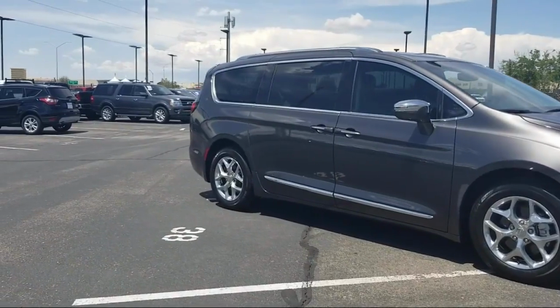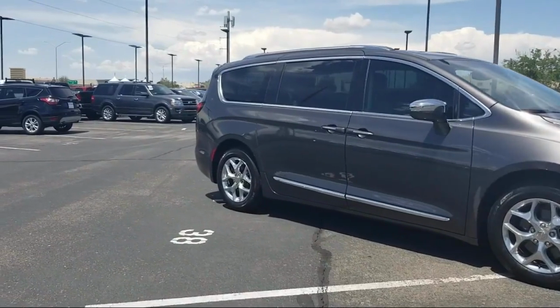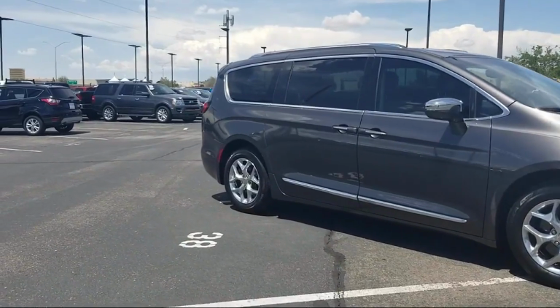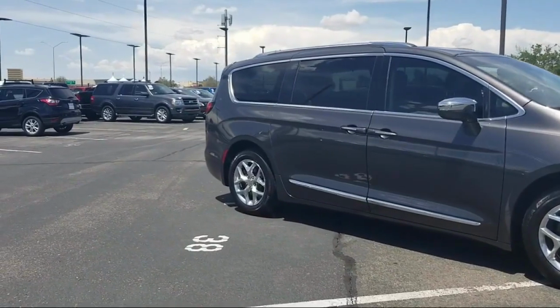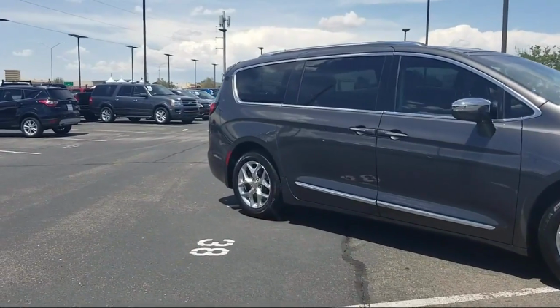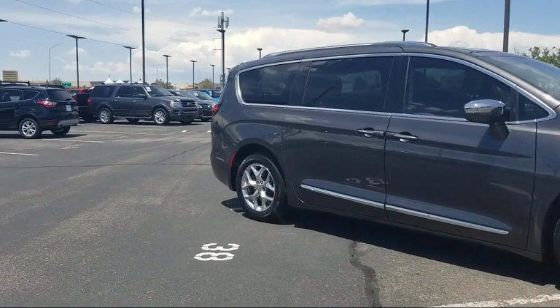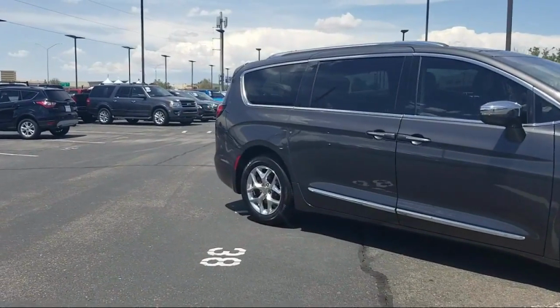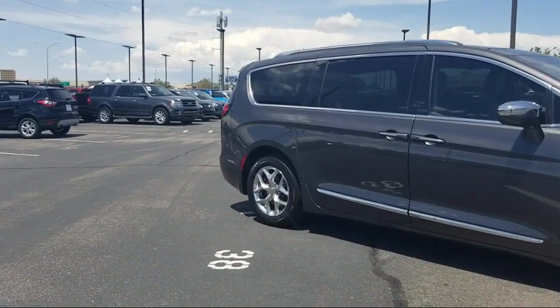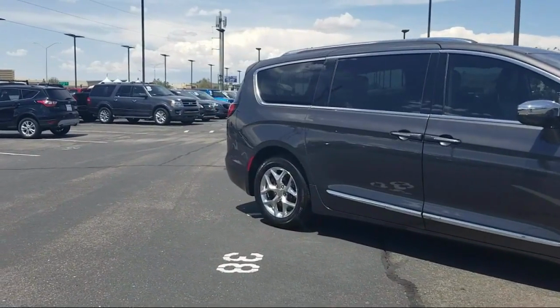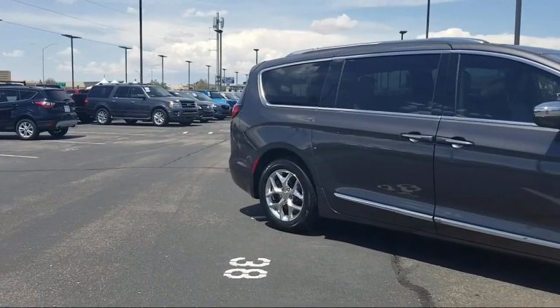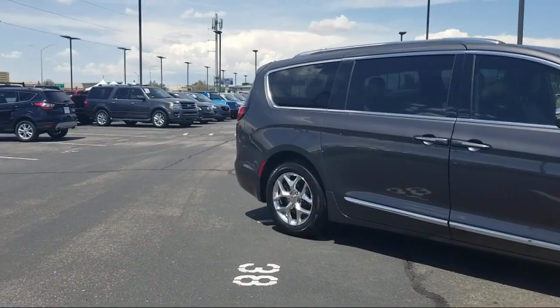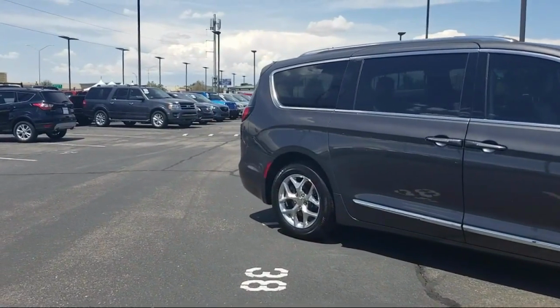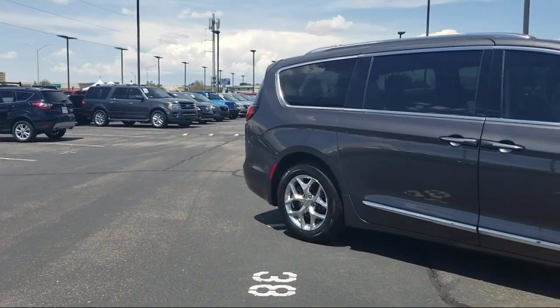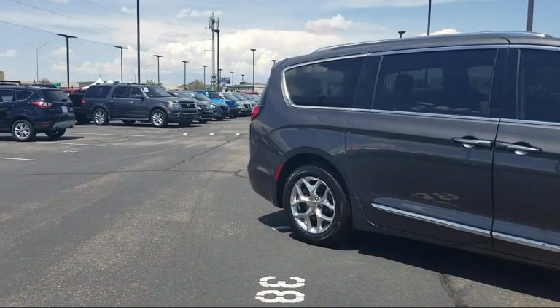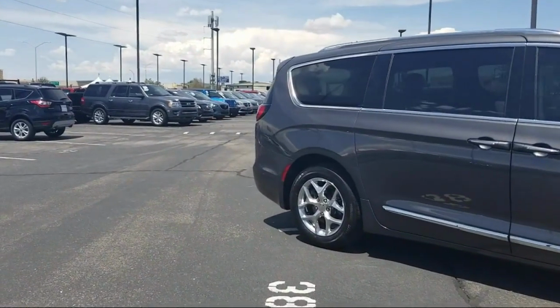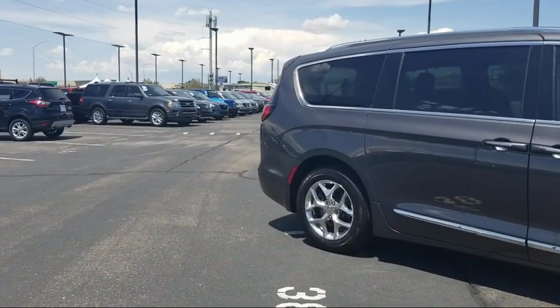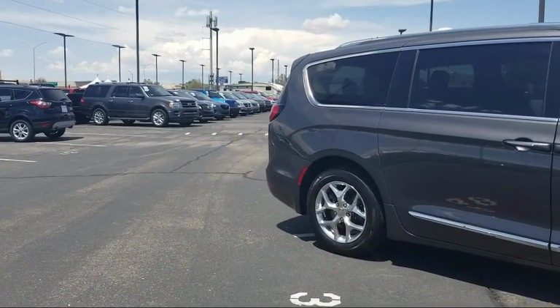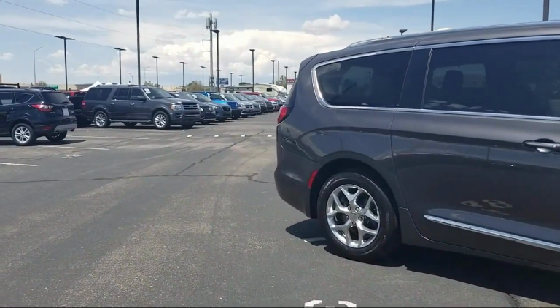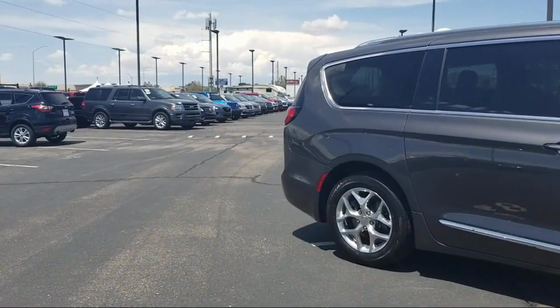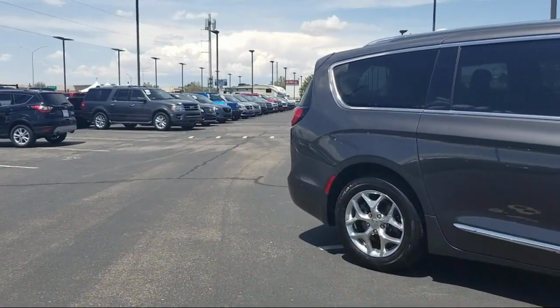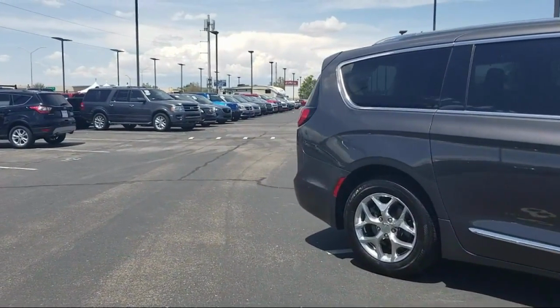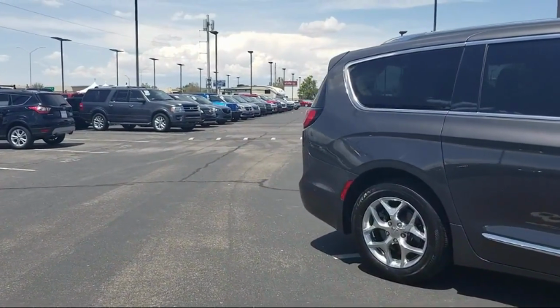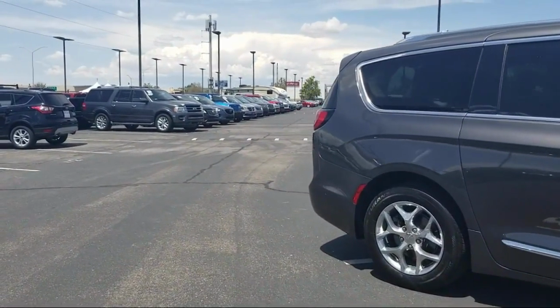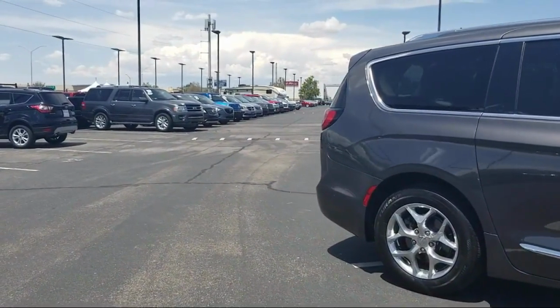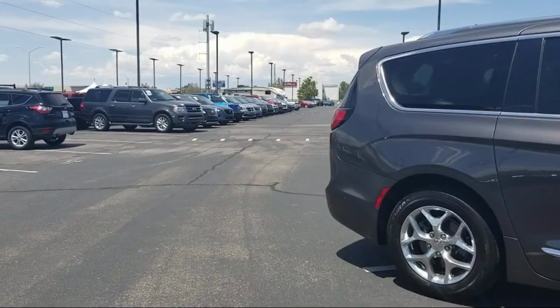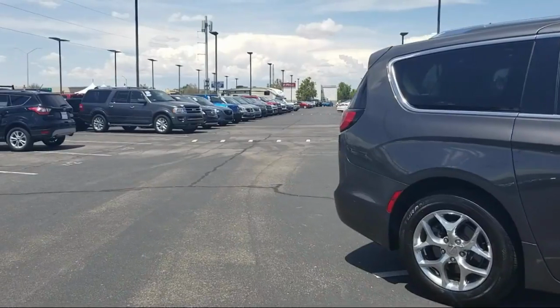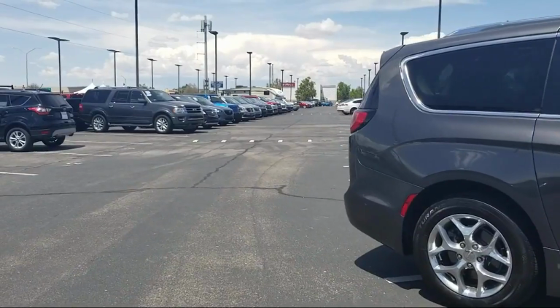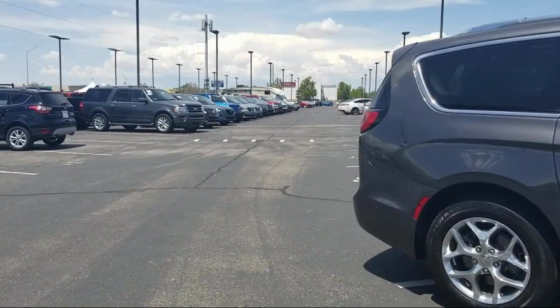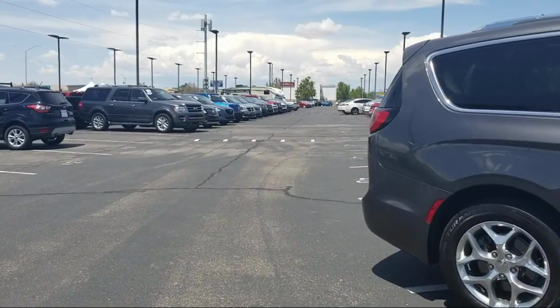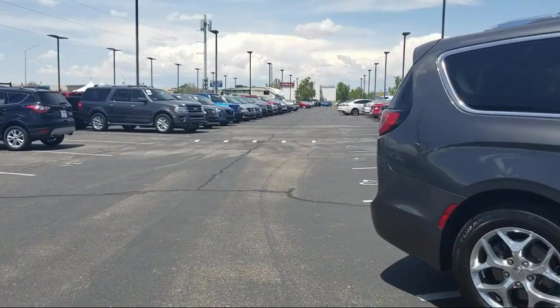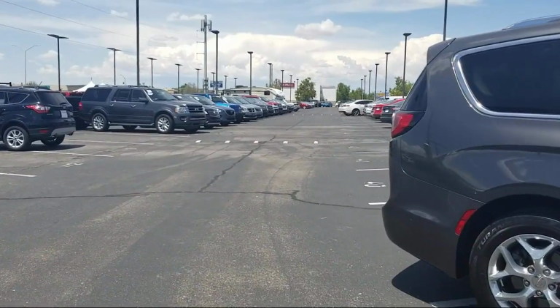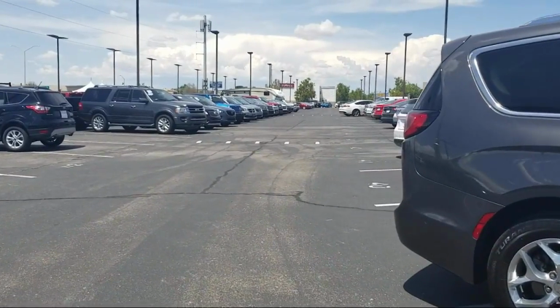It also features a navigation system, heated front seats, and has less than 25,000 miles on the odometer.